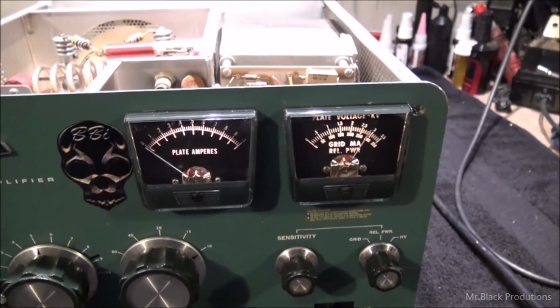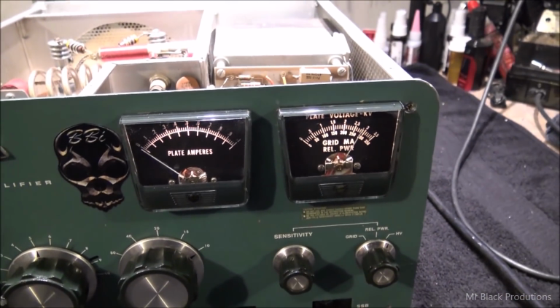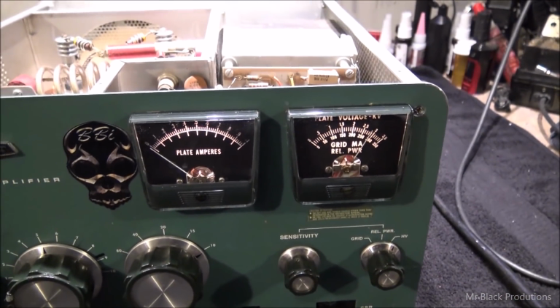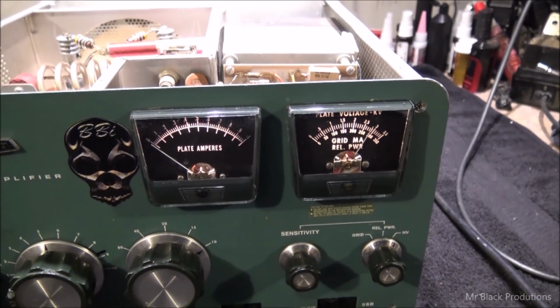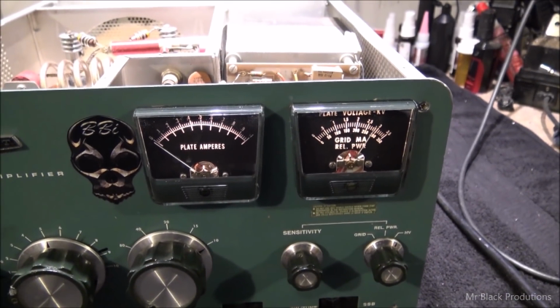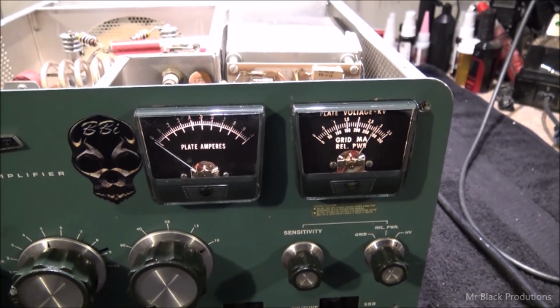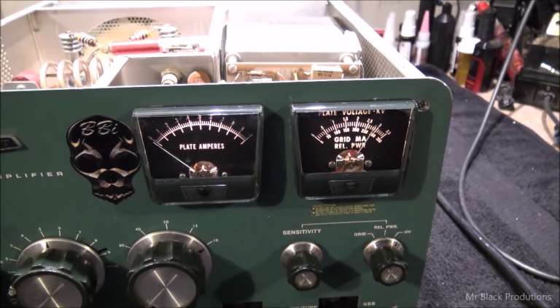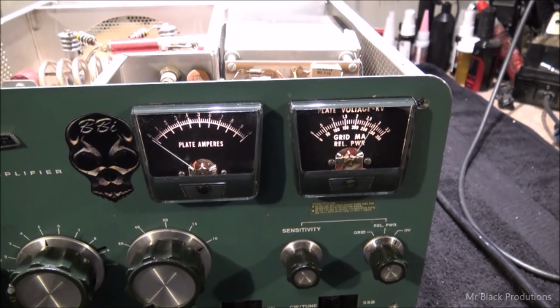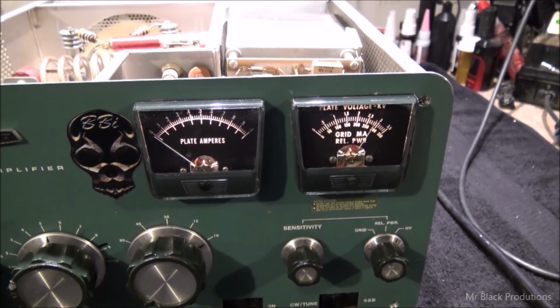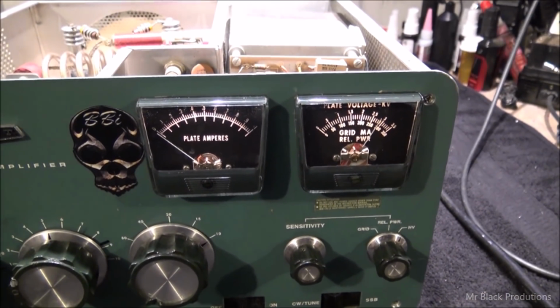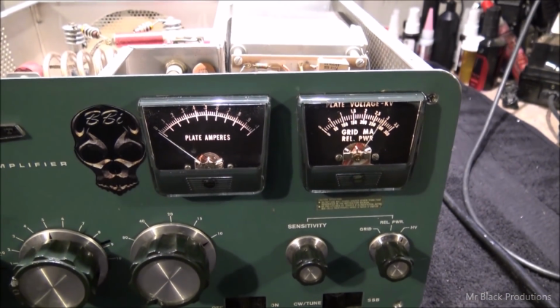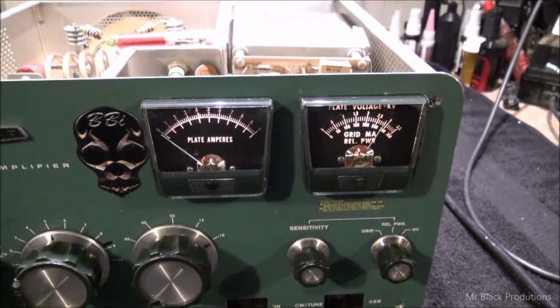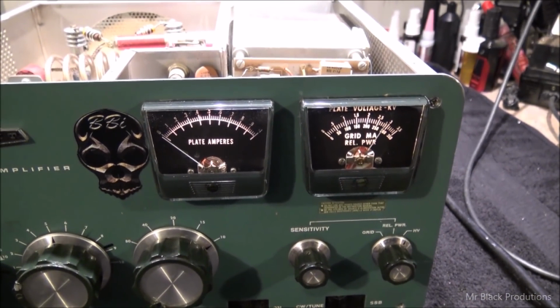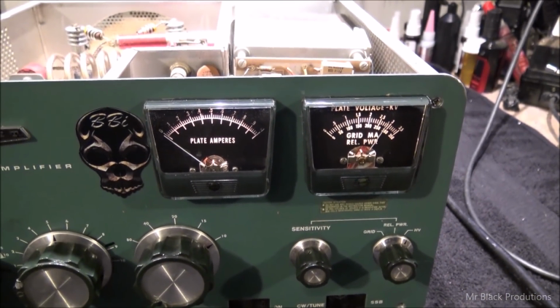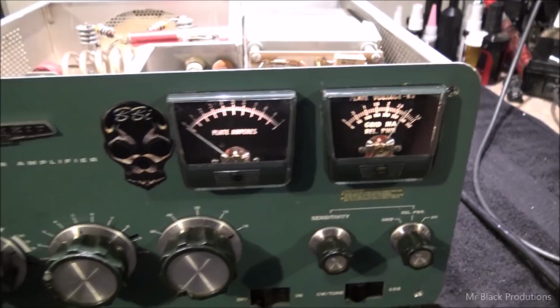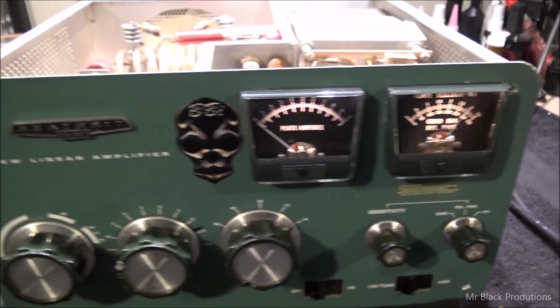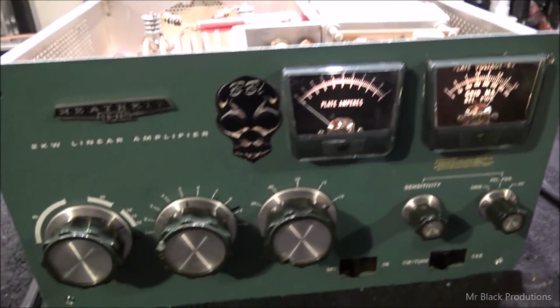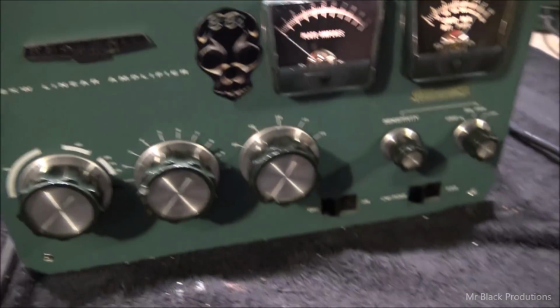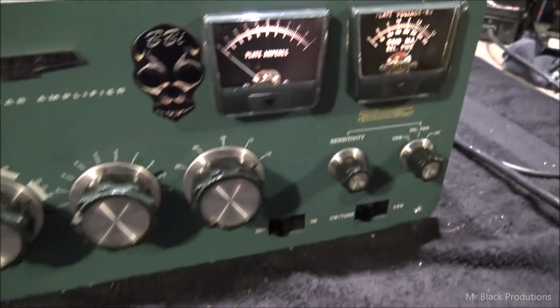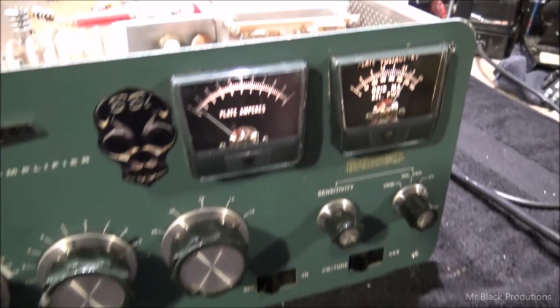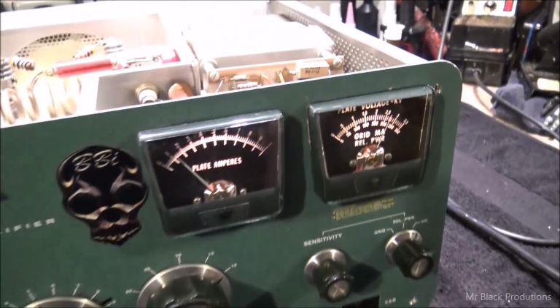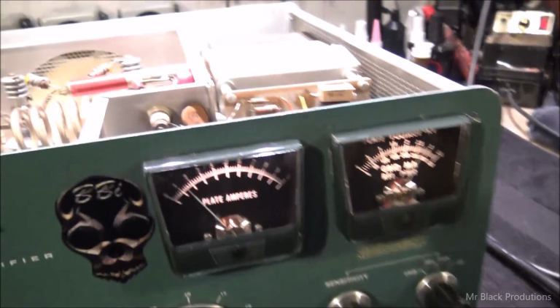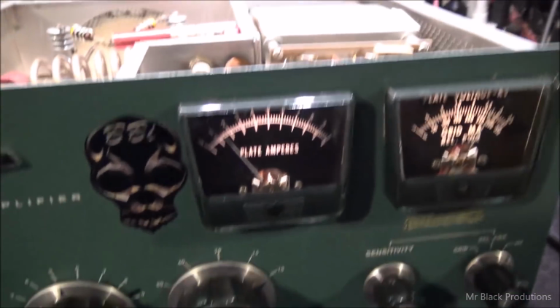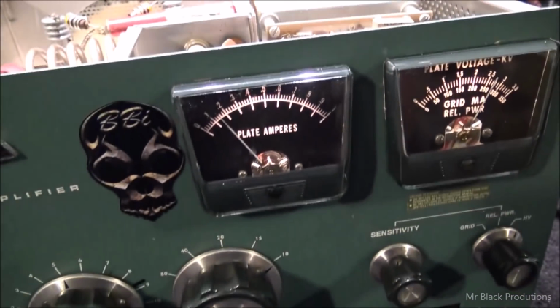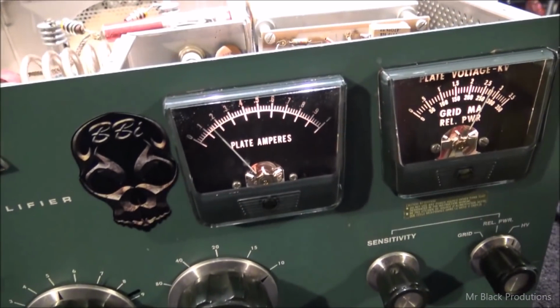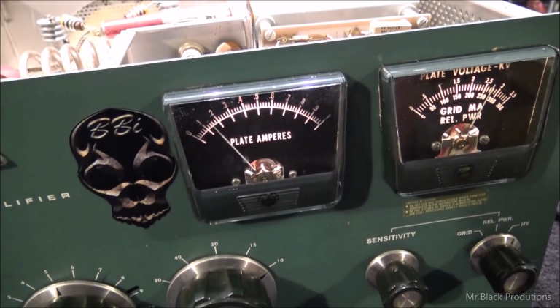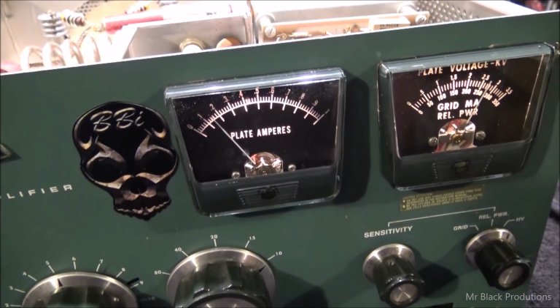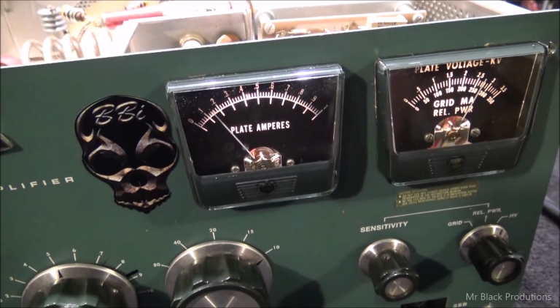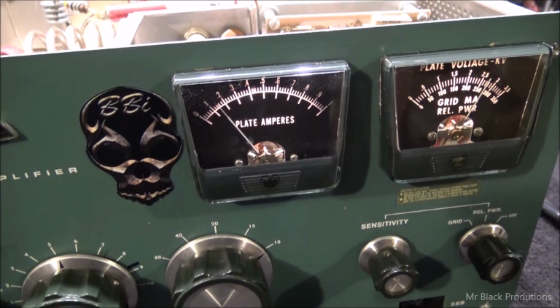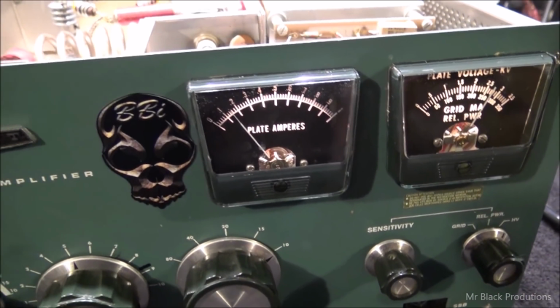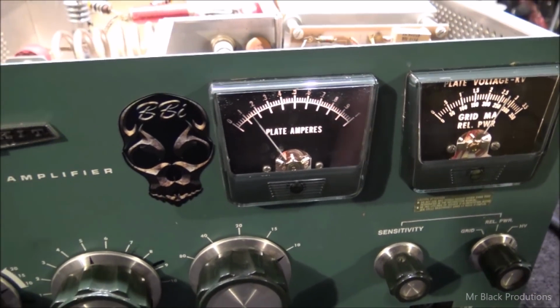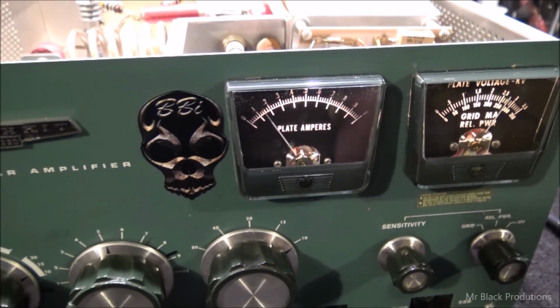I put this thing together once, stepped on the pedal, and as soon as I stepped on the pedal it was pulling like two amps worth of current.